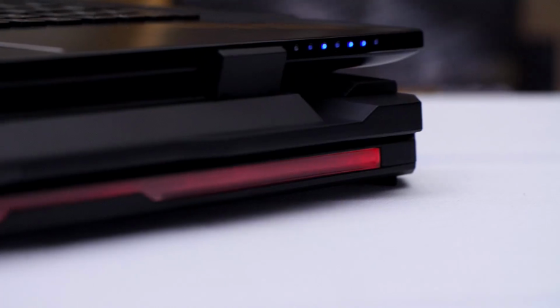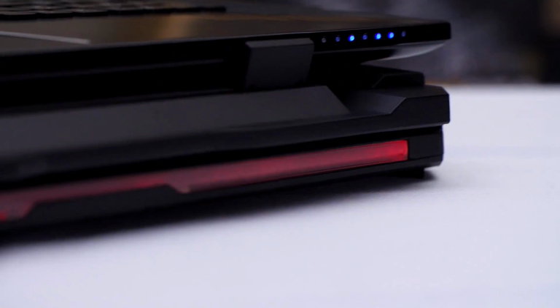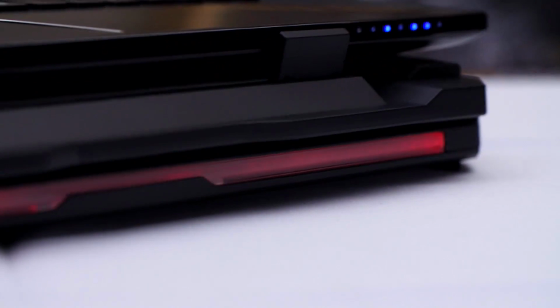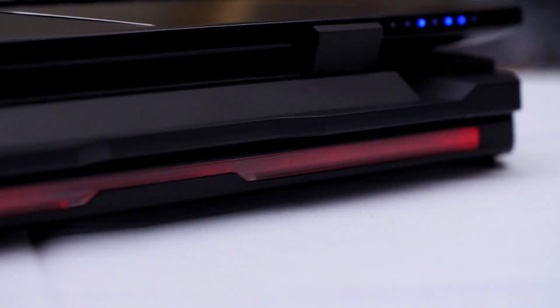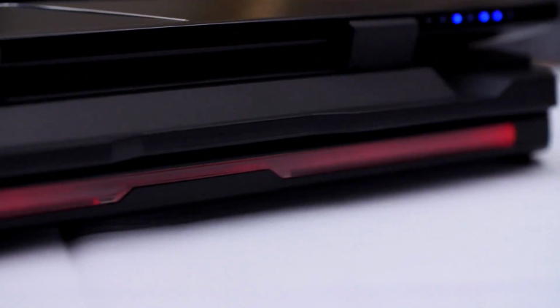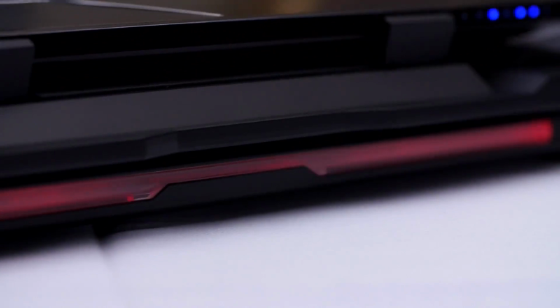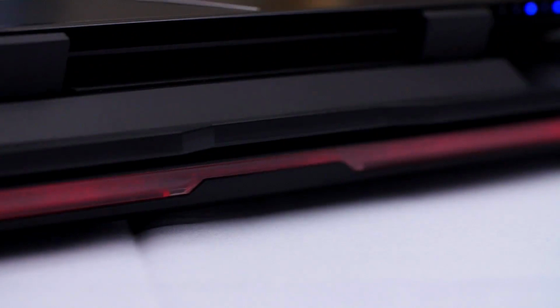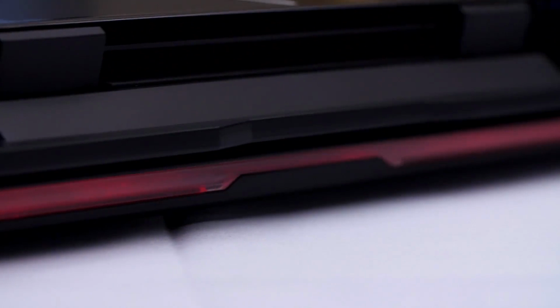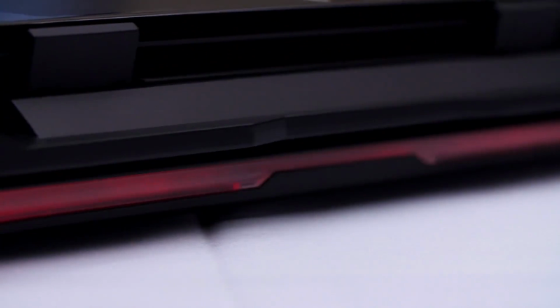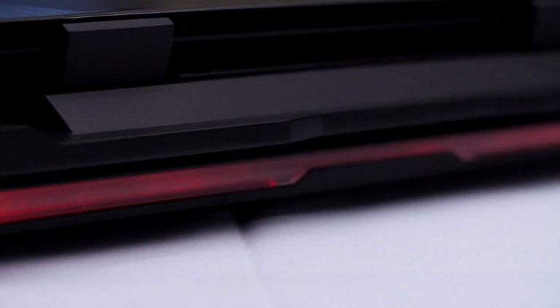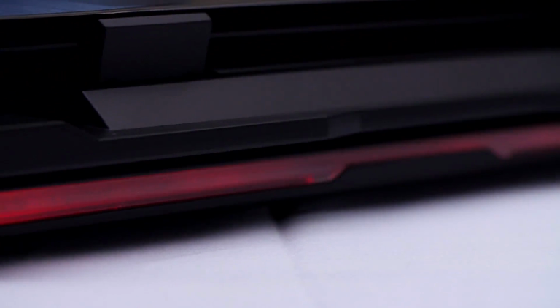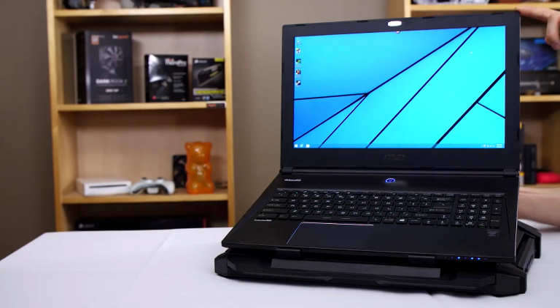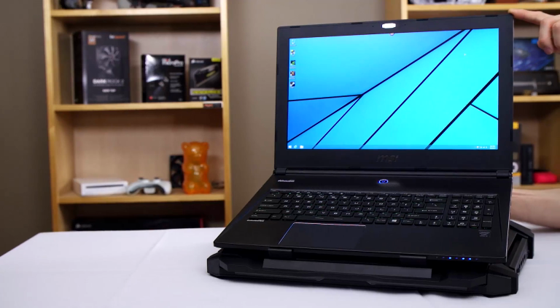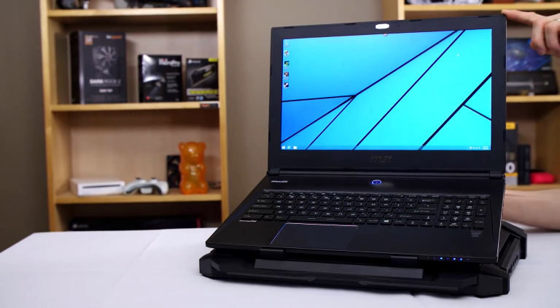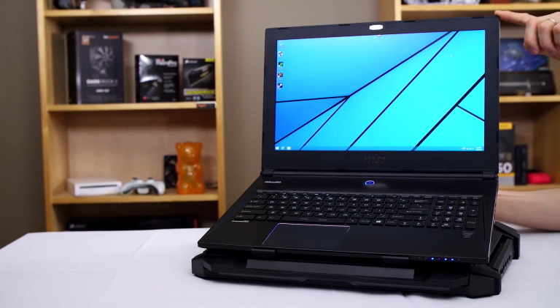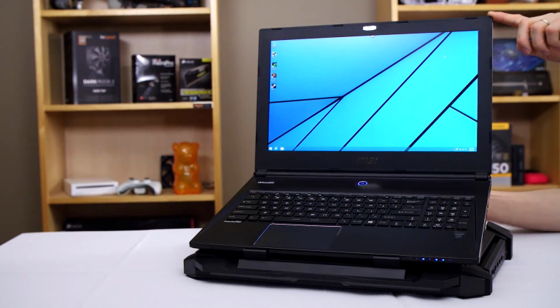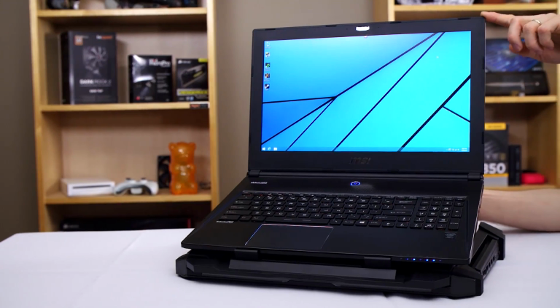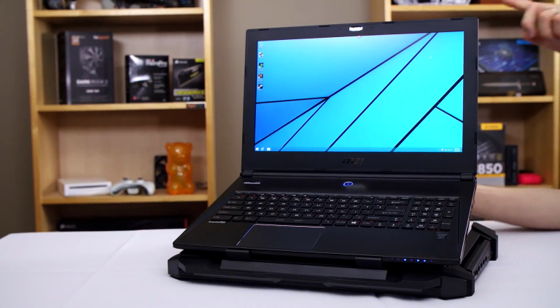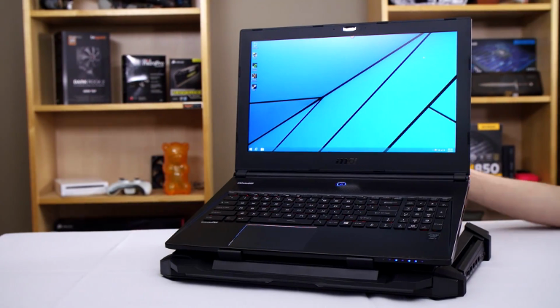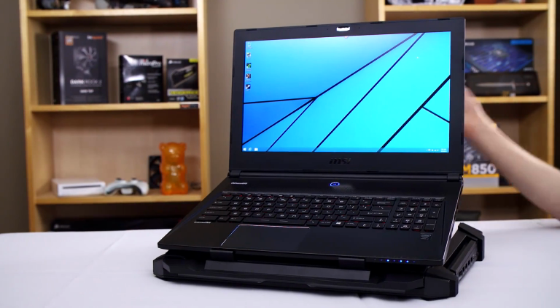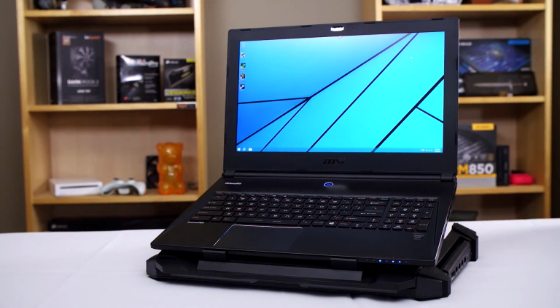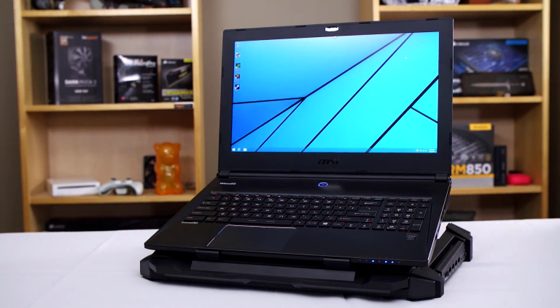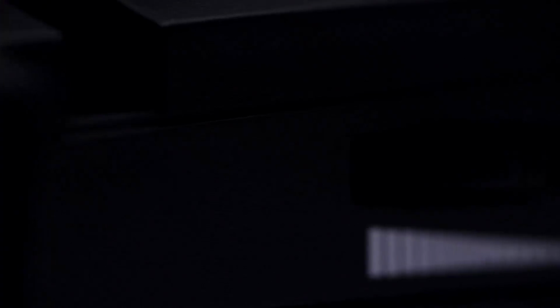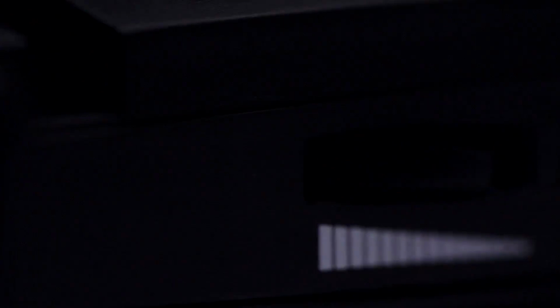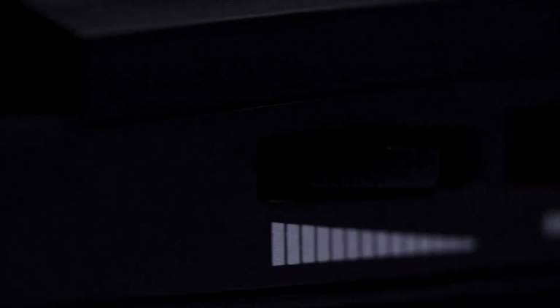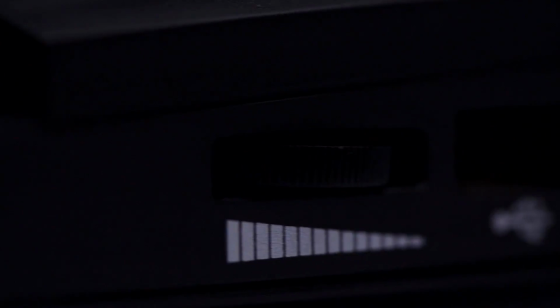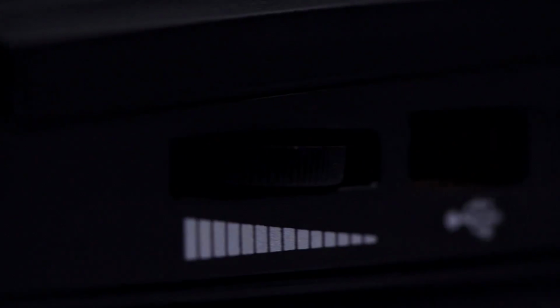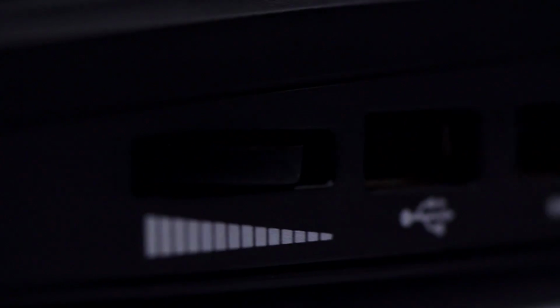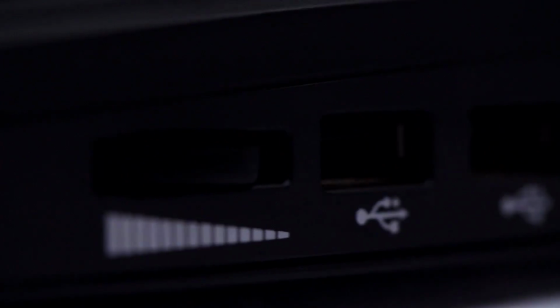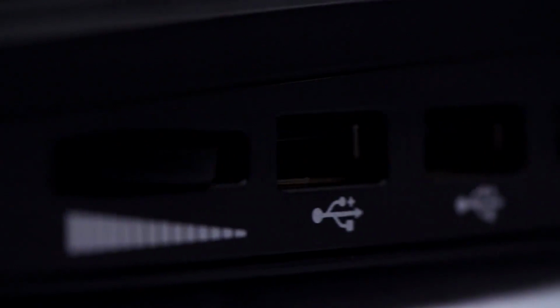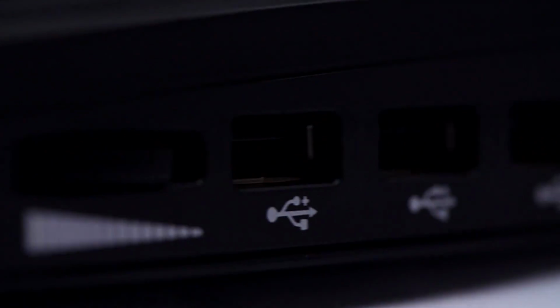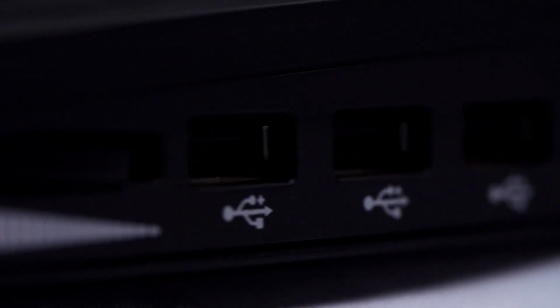The CMStorm SF17 uses a massive 18 centimeter fan to cool your gaming notebook, and it adds a four-port USB hub.